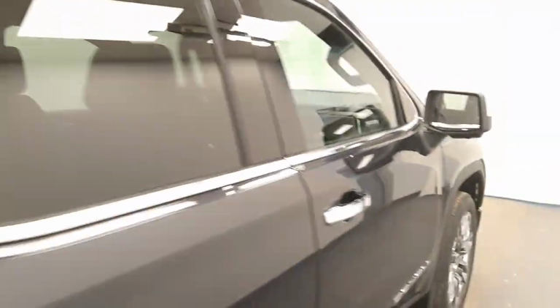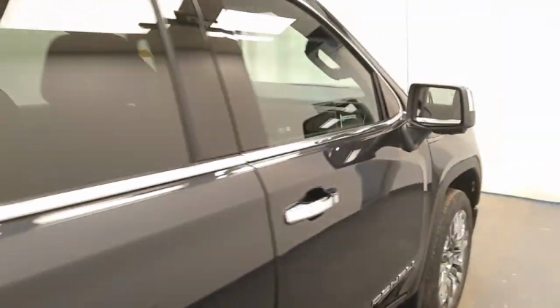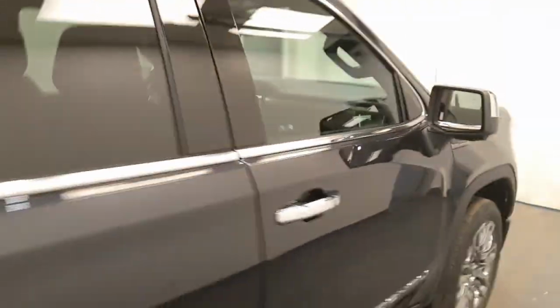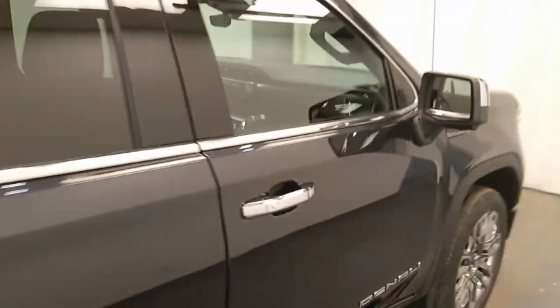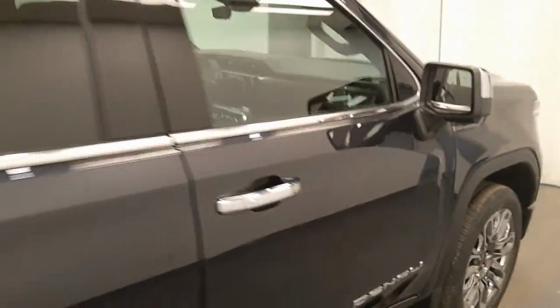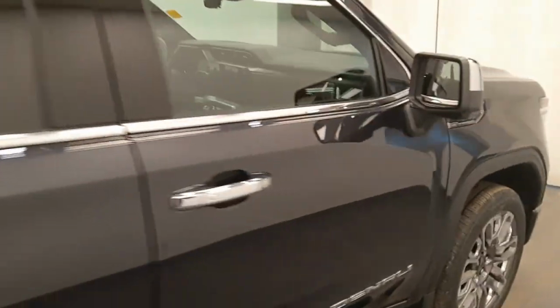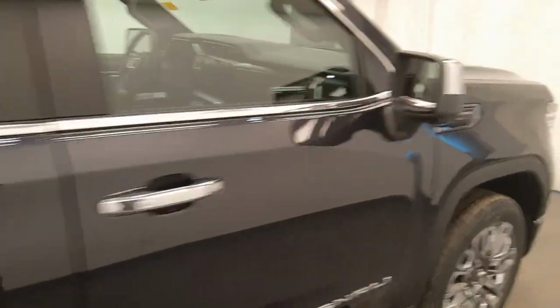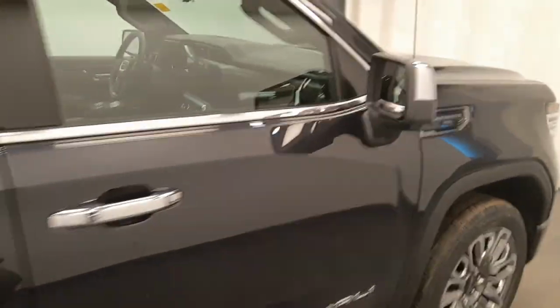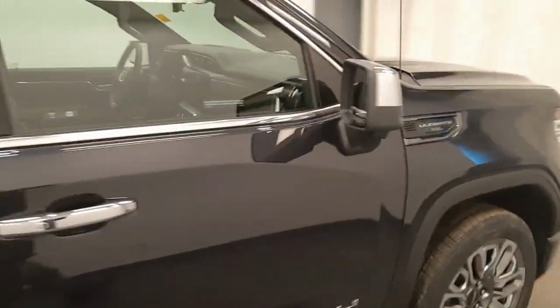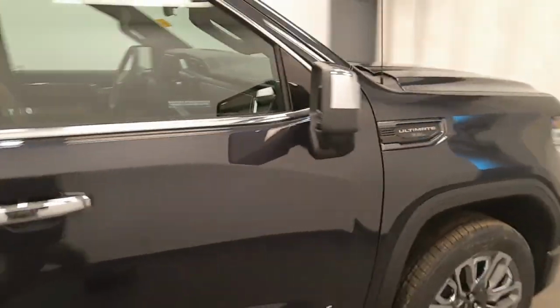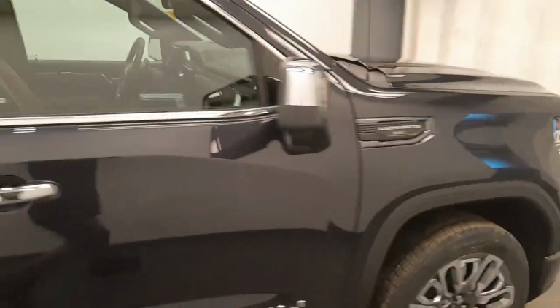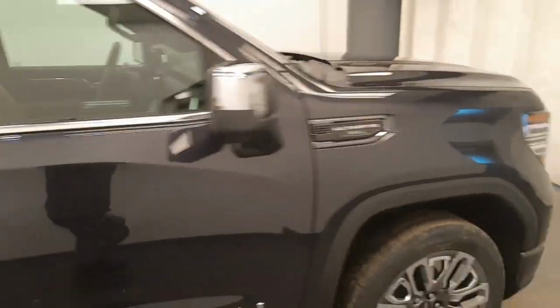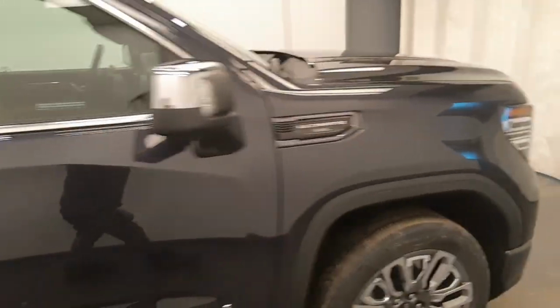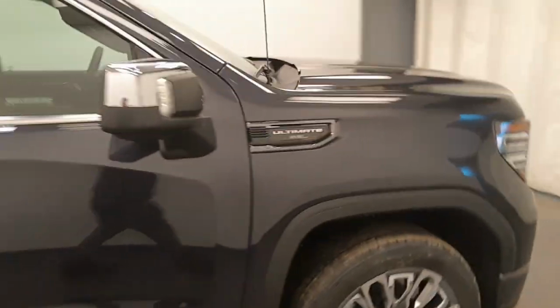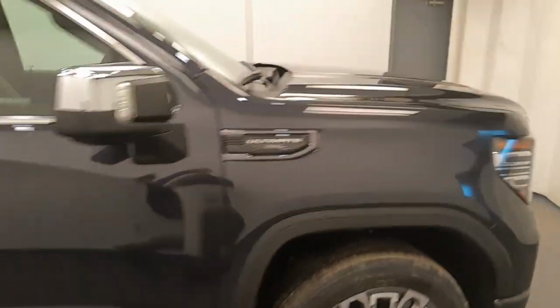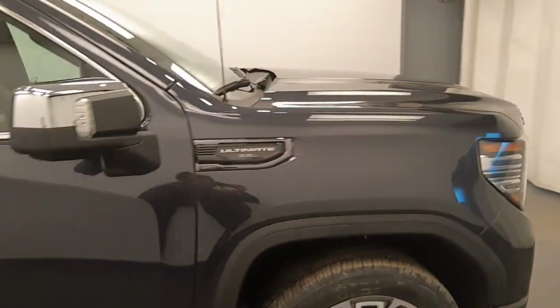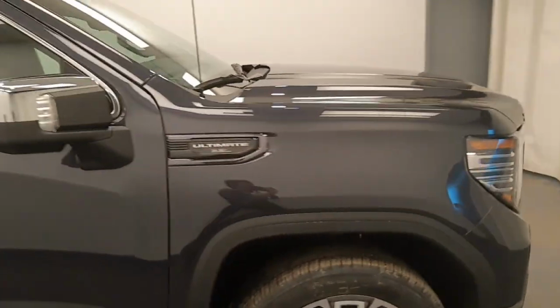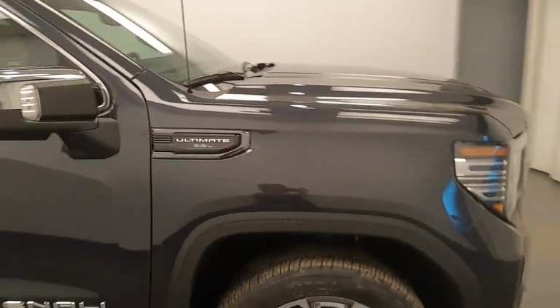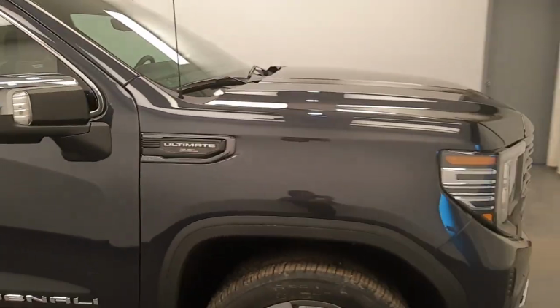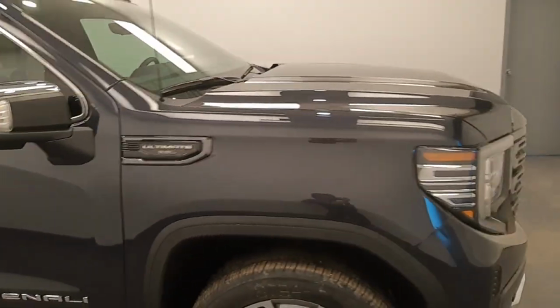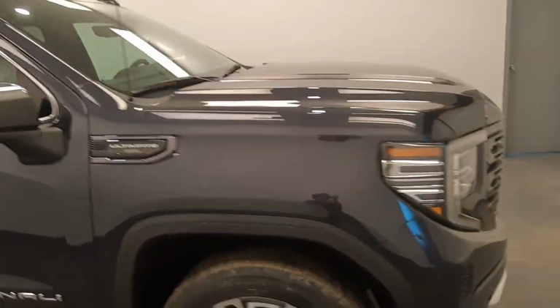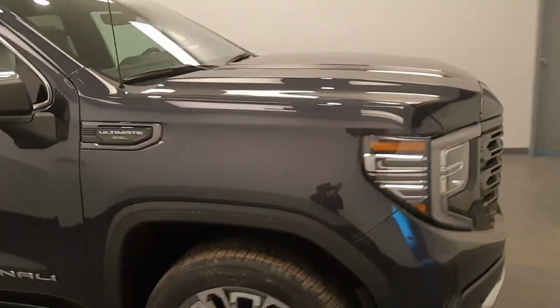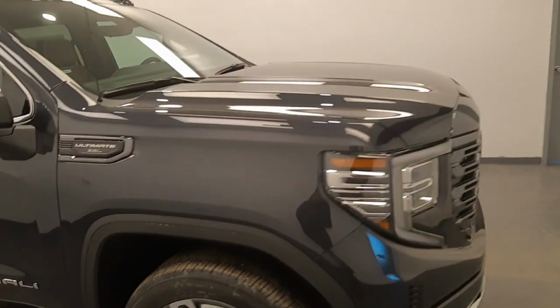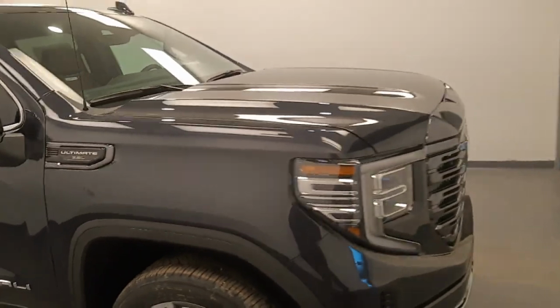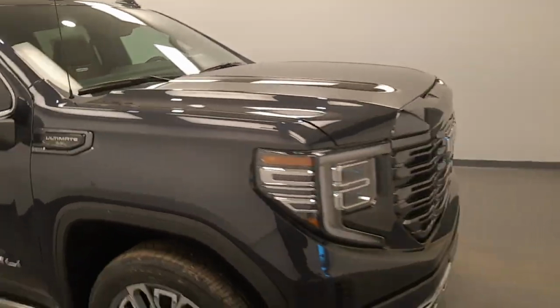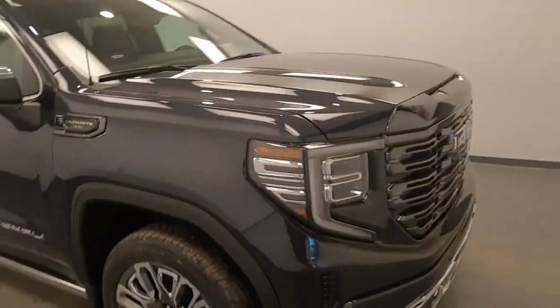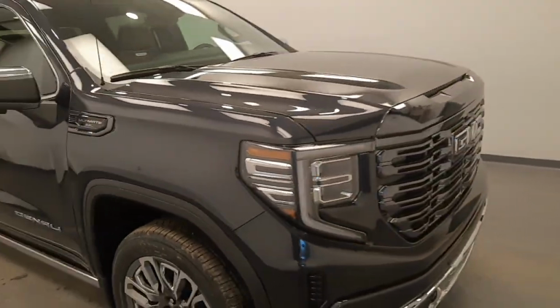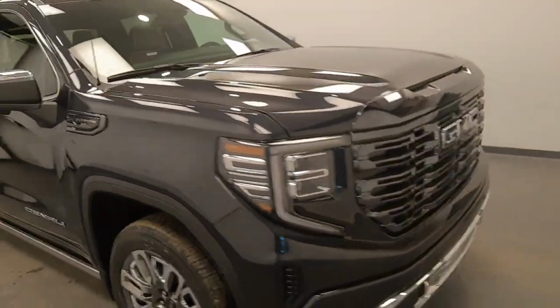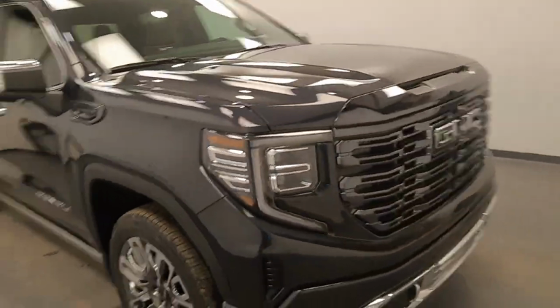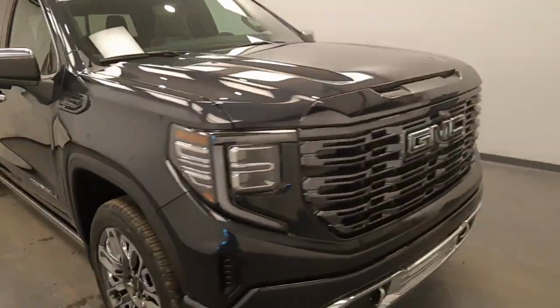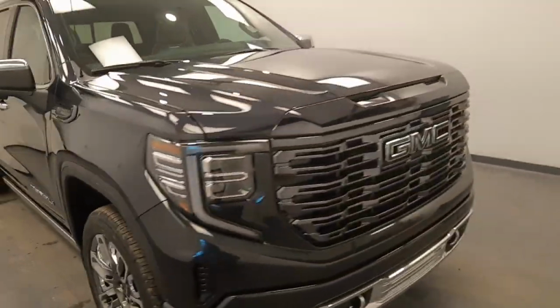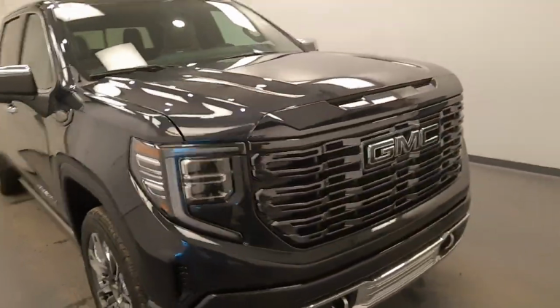Once again, we're reviewing stock number 243013, a 2023 GMC Sierra Denali.